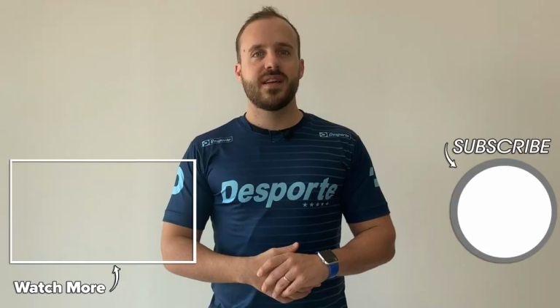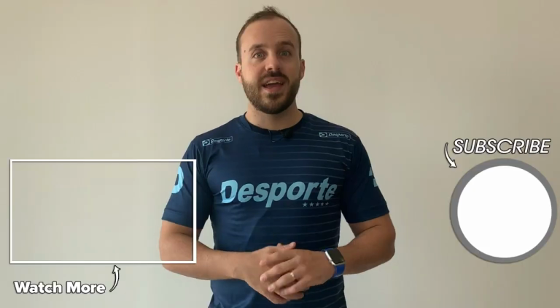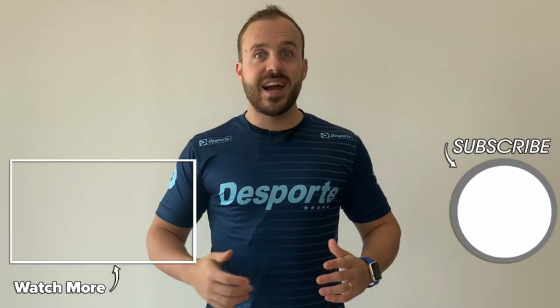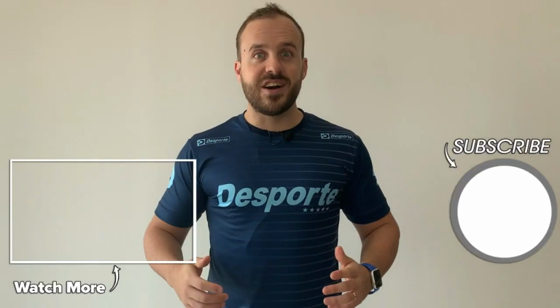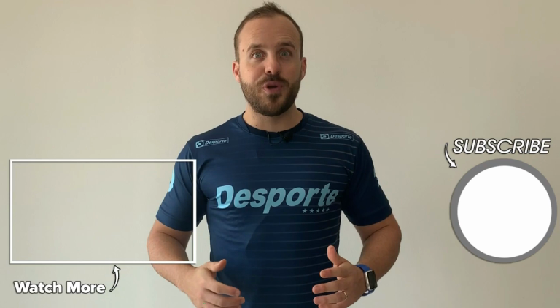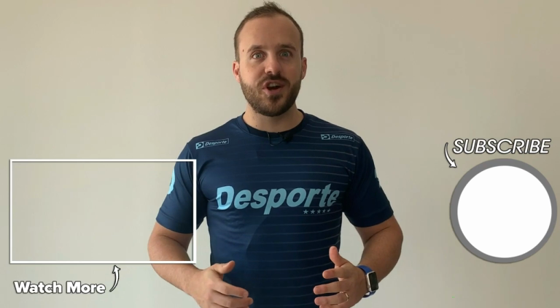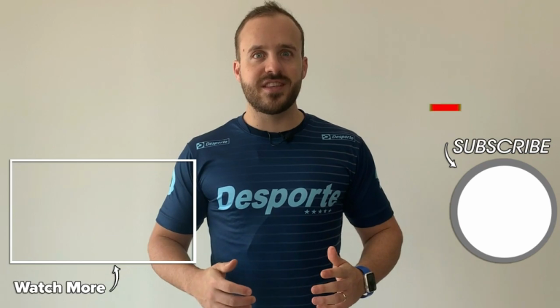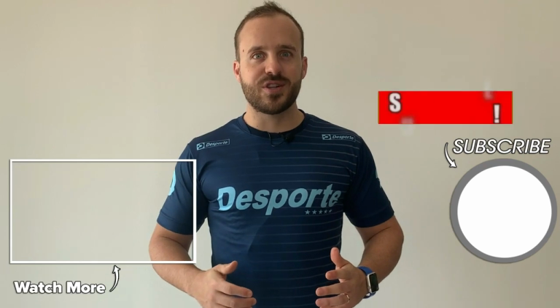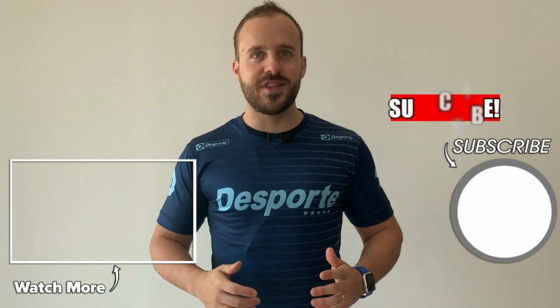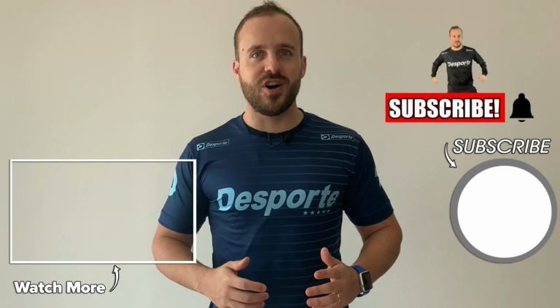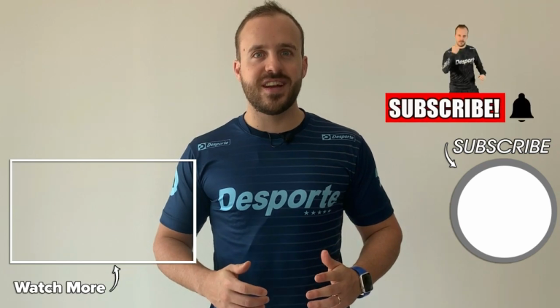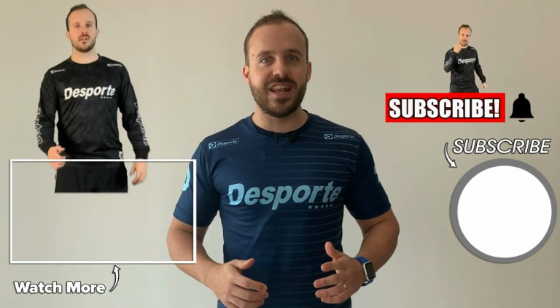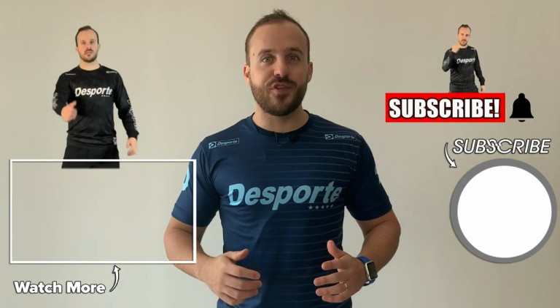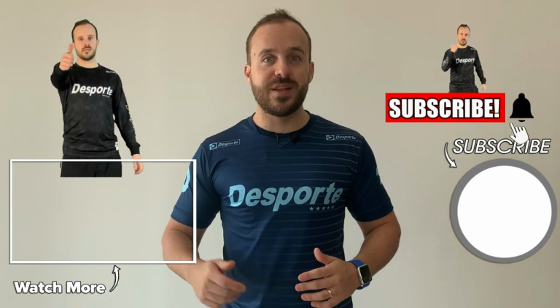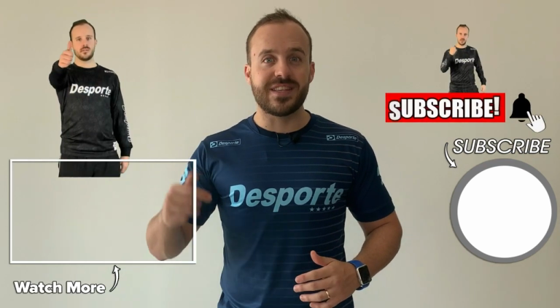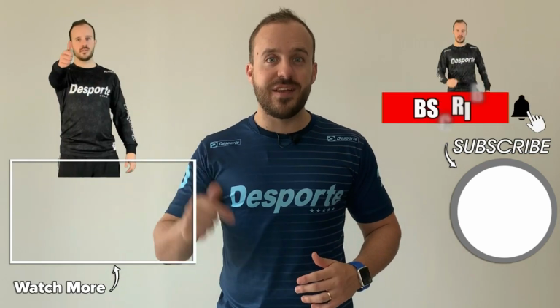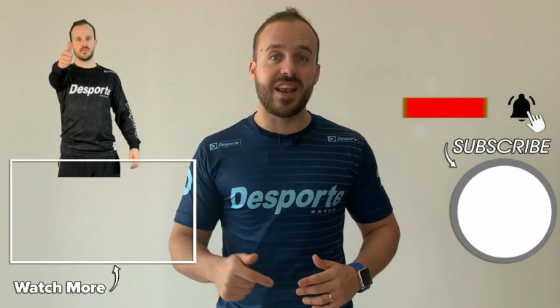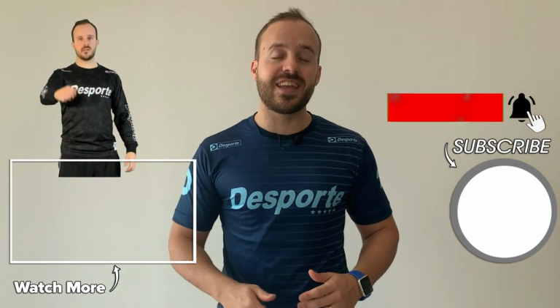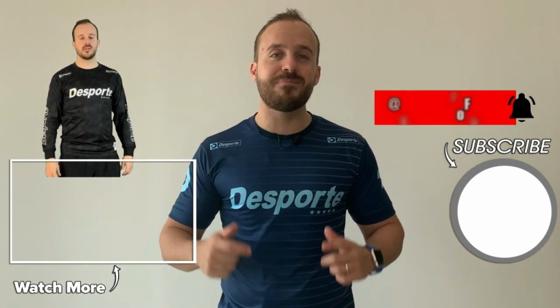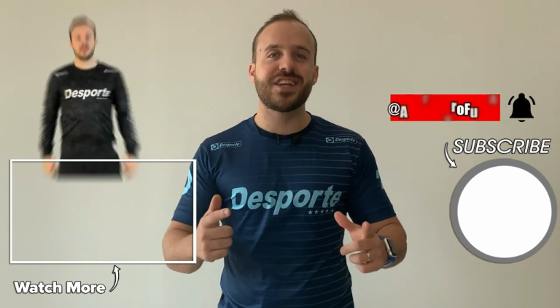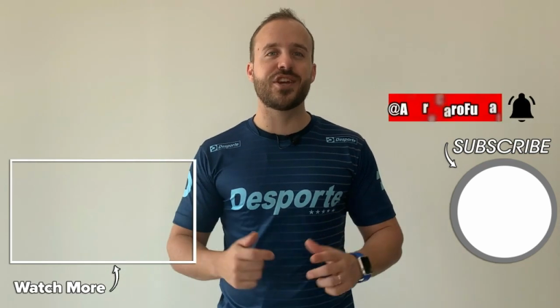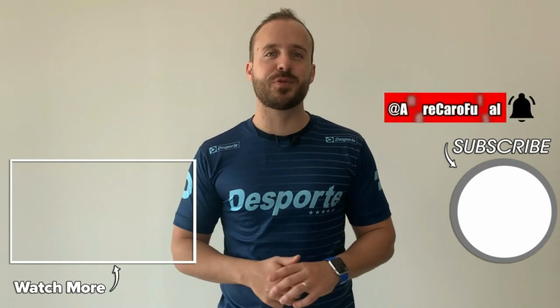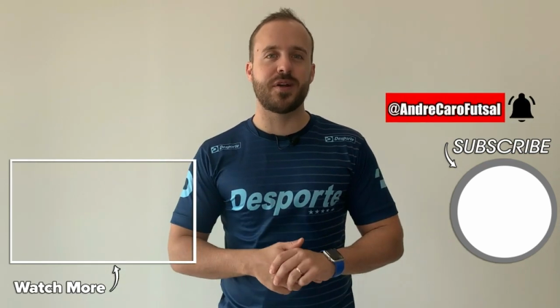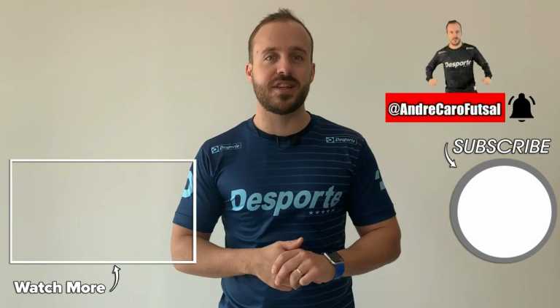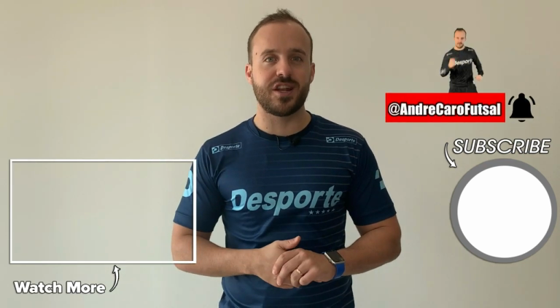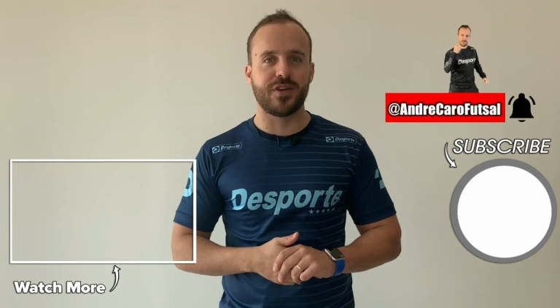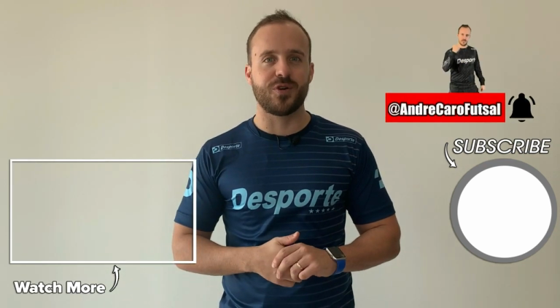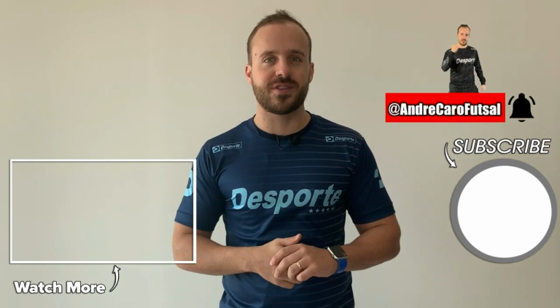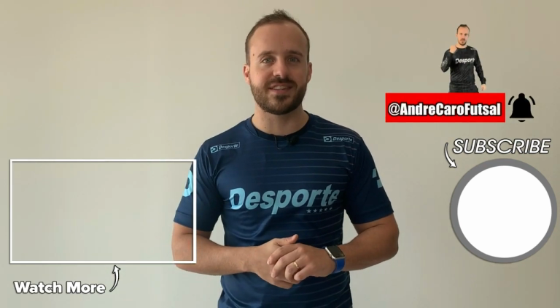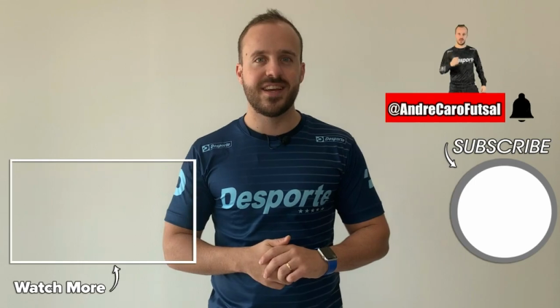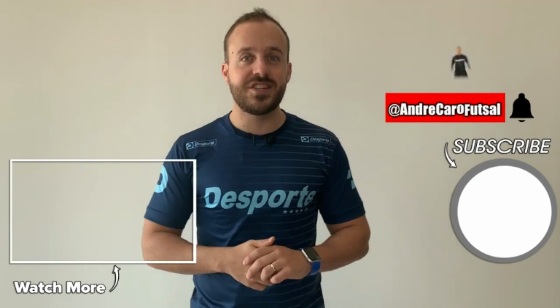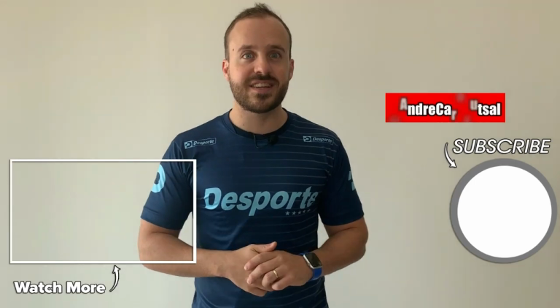Hey guys, I hope you enjoyed this dose from the doctor. If you did, please give it a like and make sure you subscribe to the channel for new content. Cheers guys.